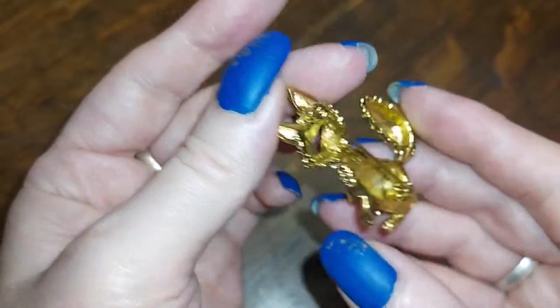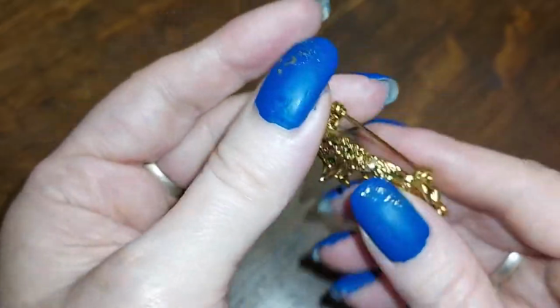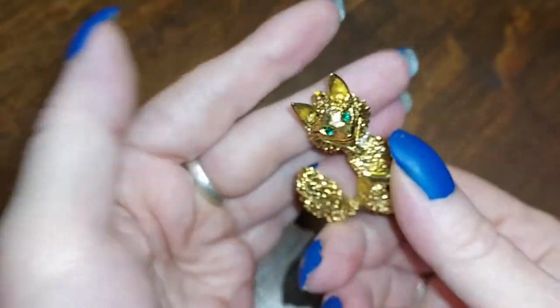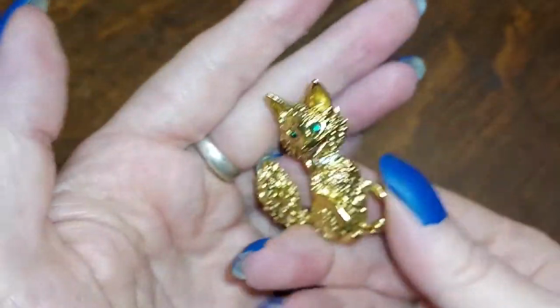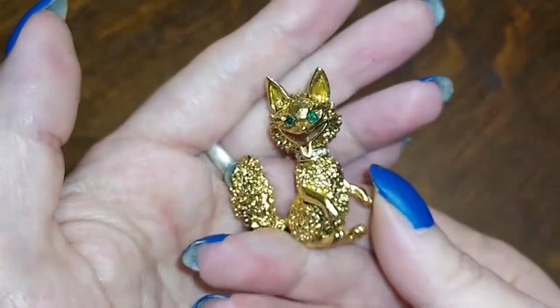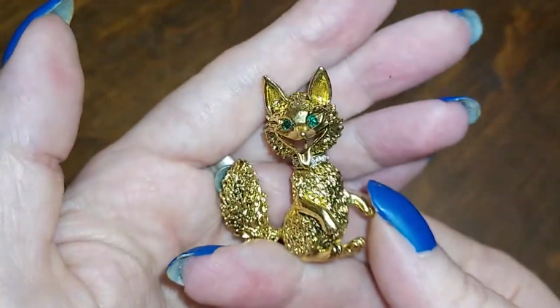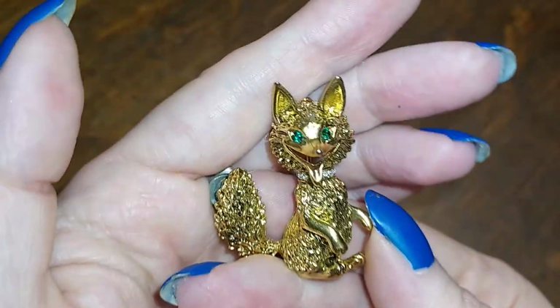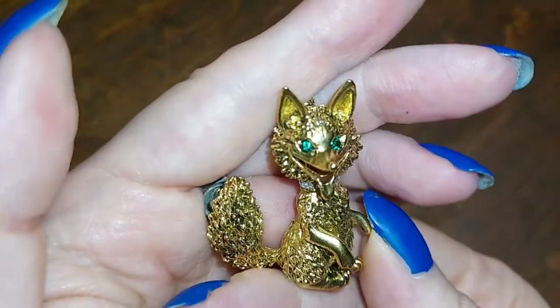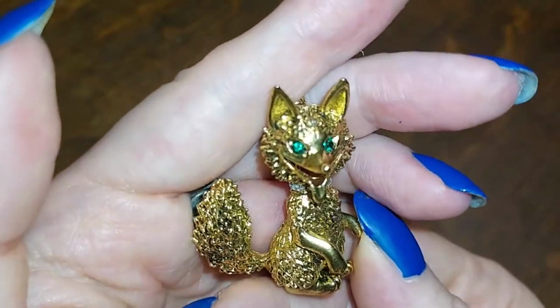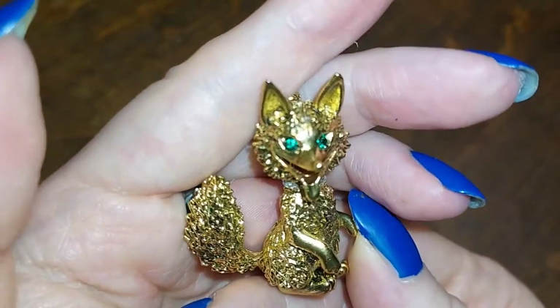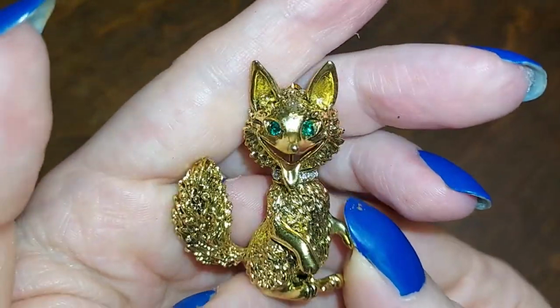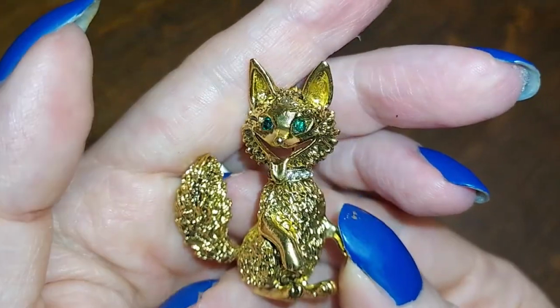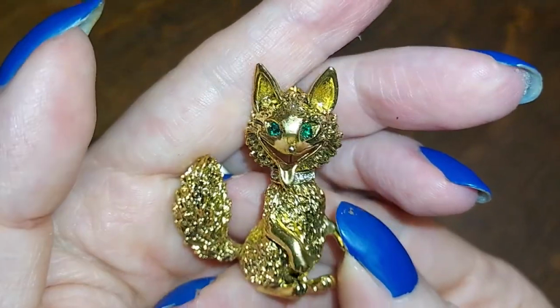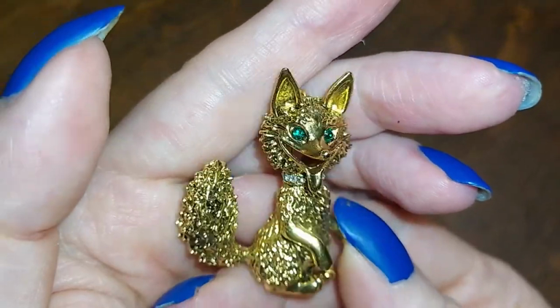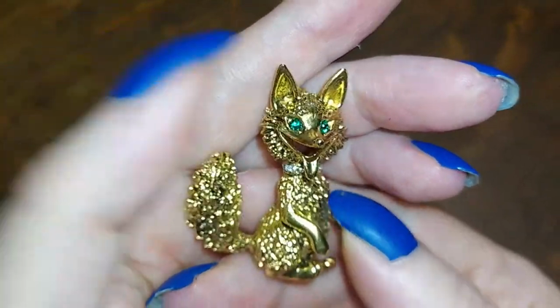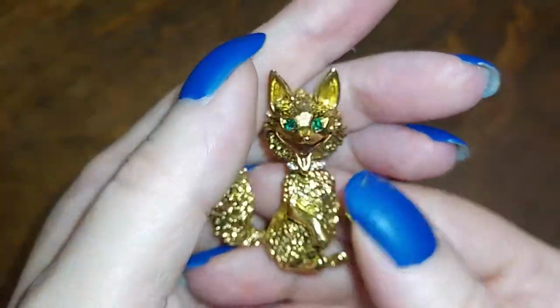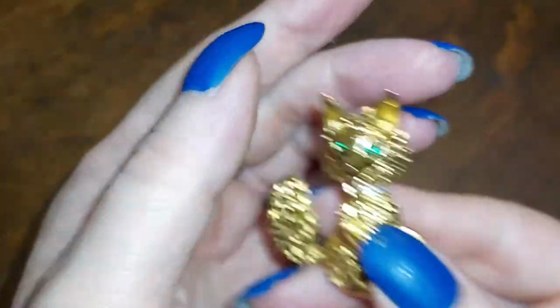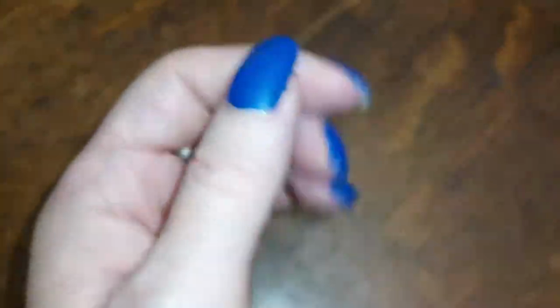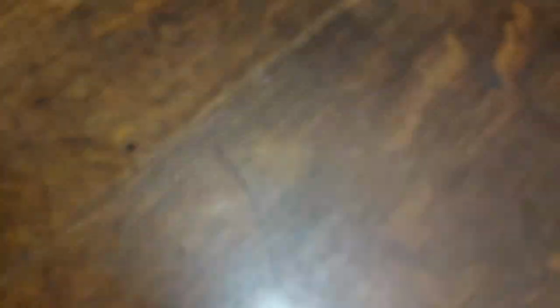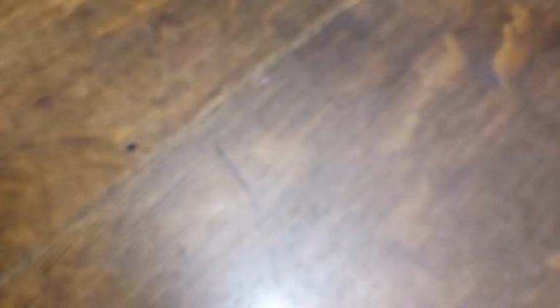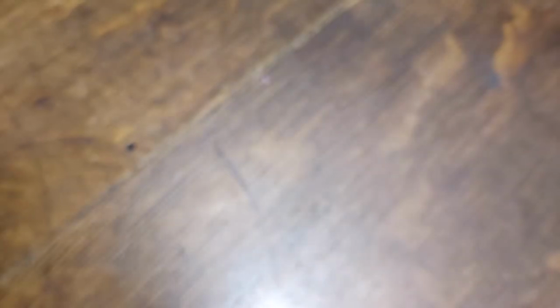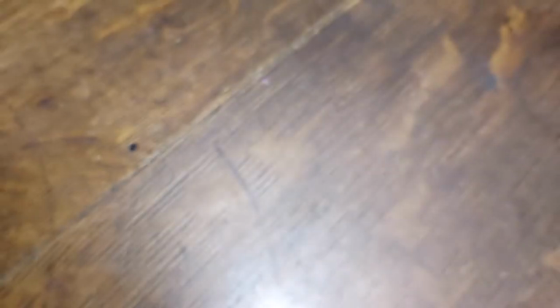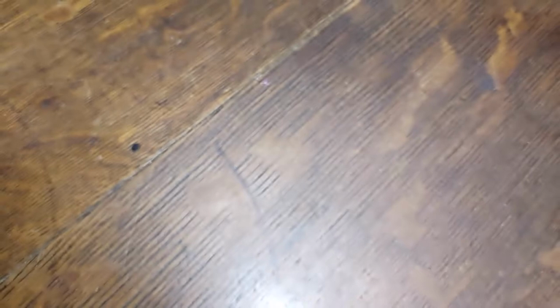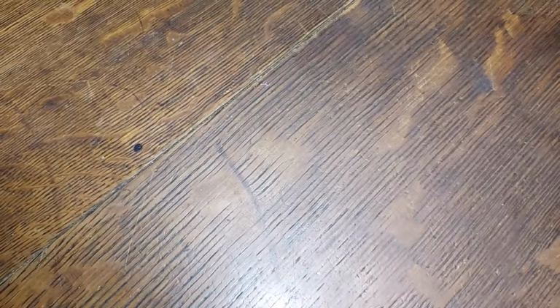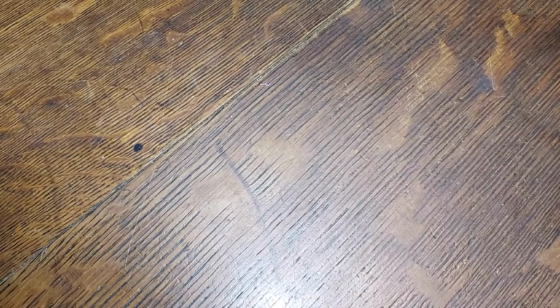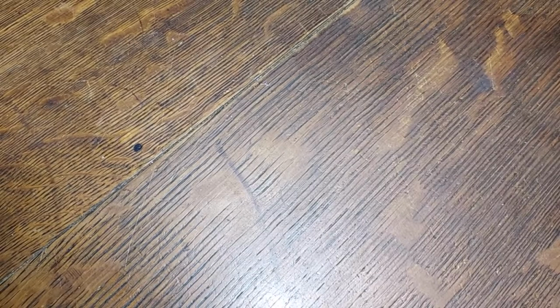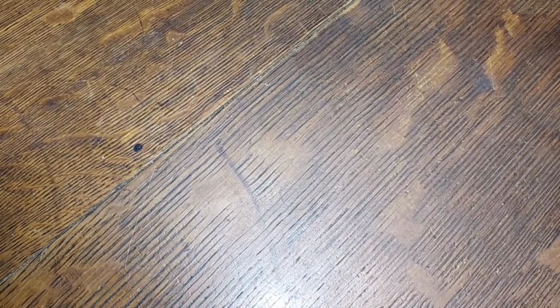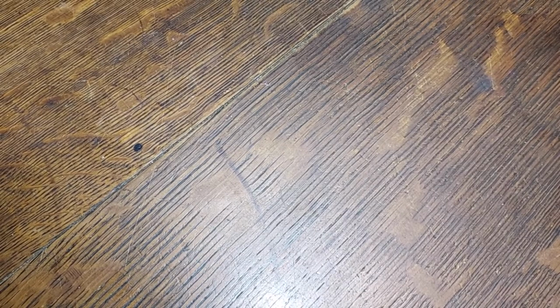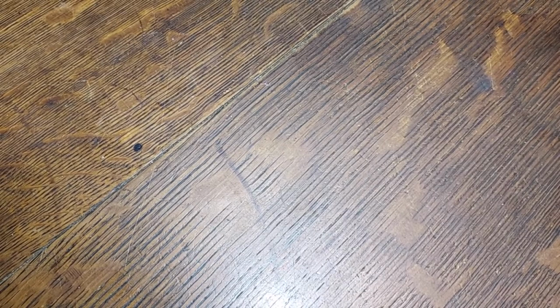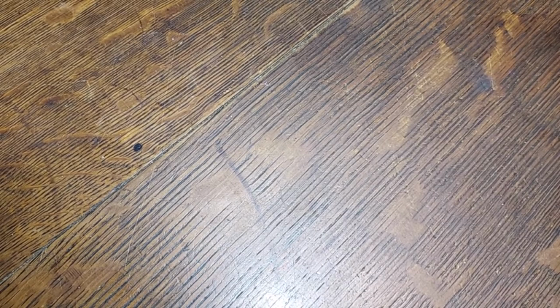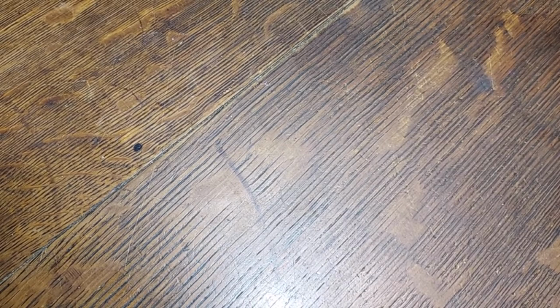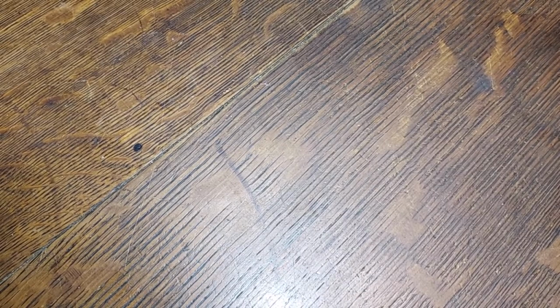Isn't he adorable? He's so cute and he's very vintagey, very cool, and he has little green eyes. He's gorgeous. All right, so that's my pretties for the day.